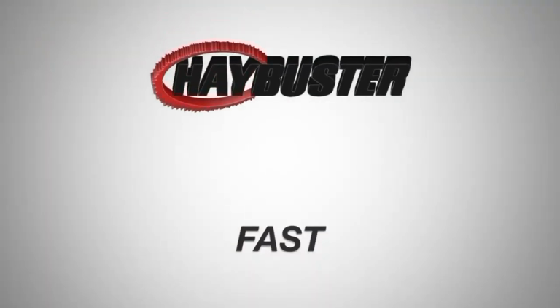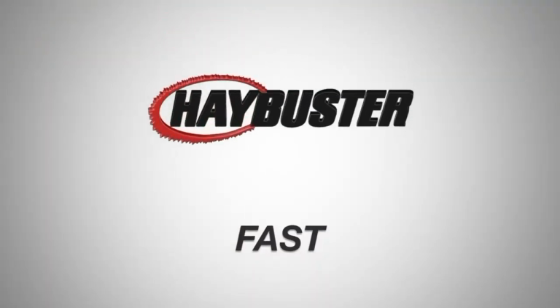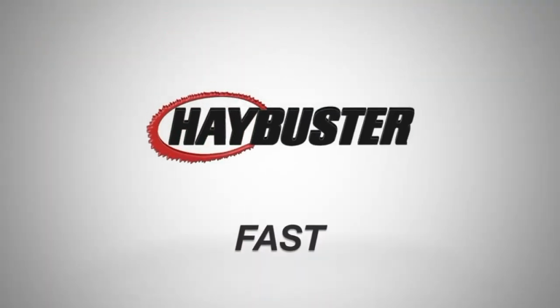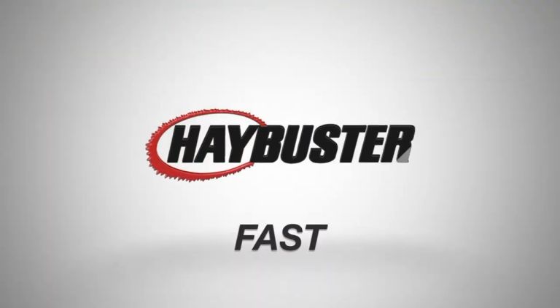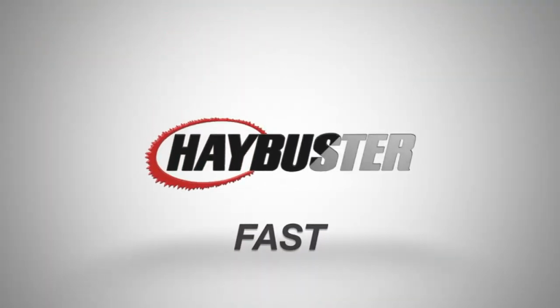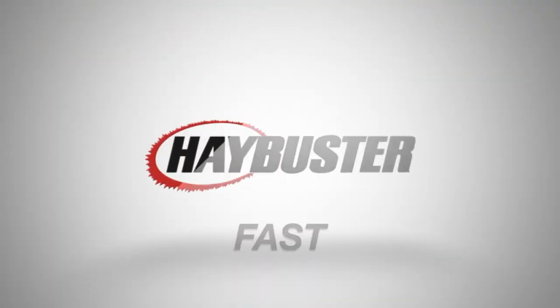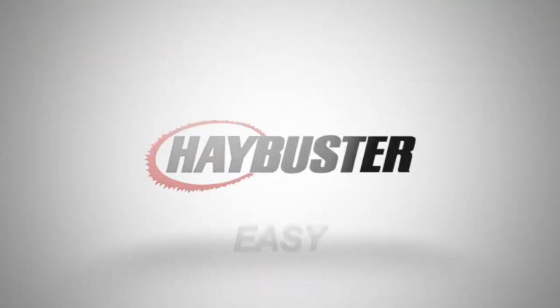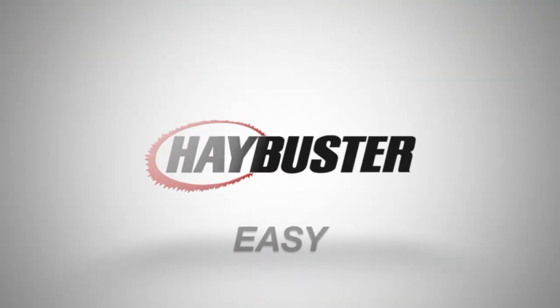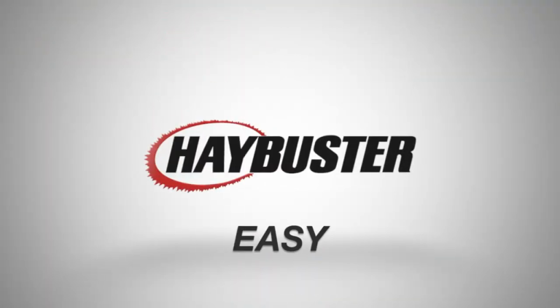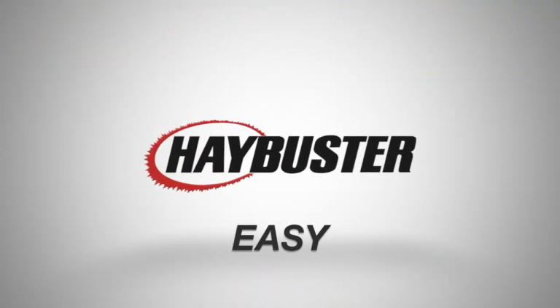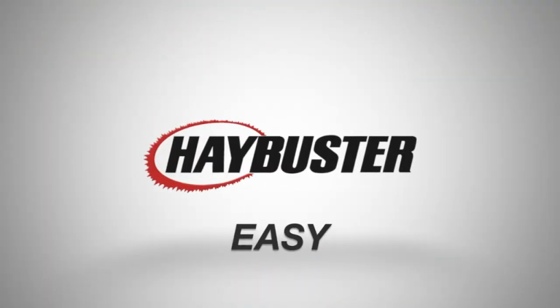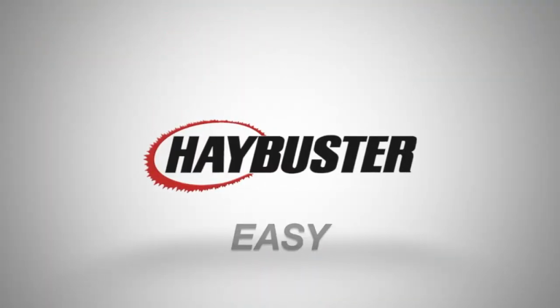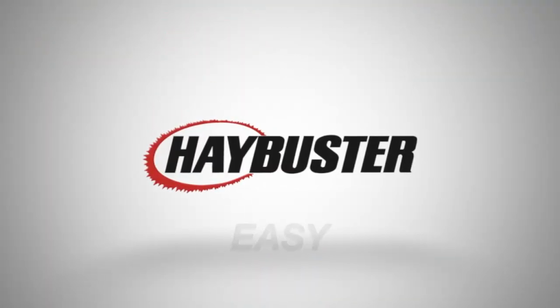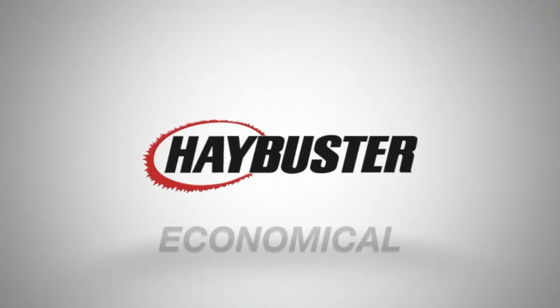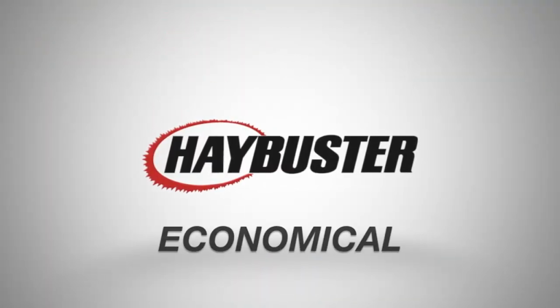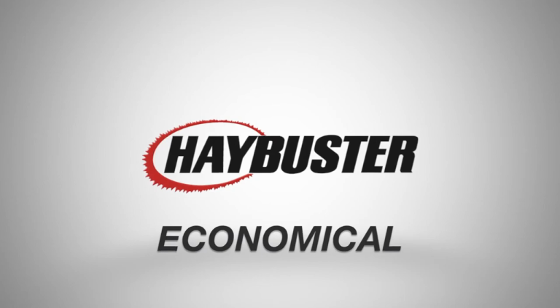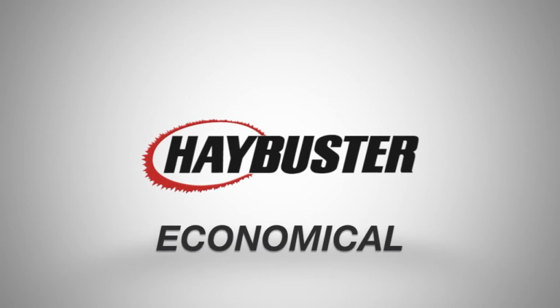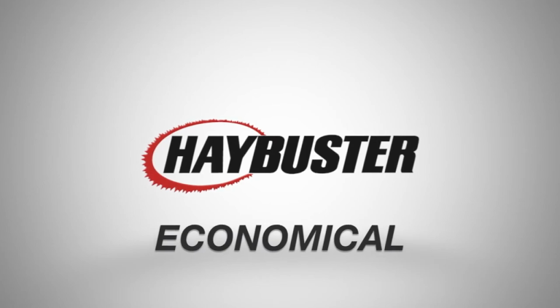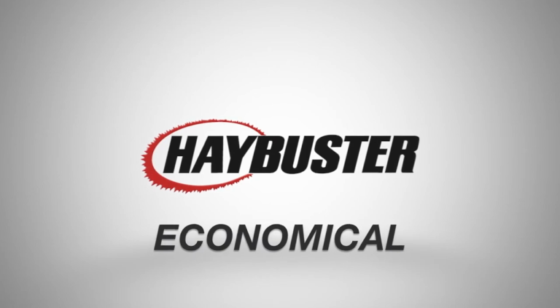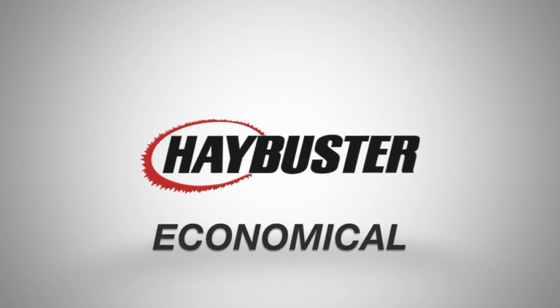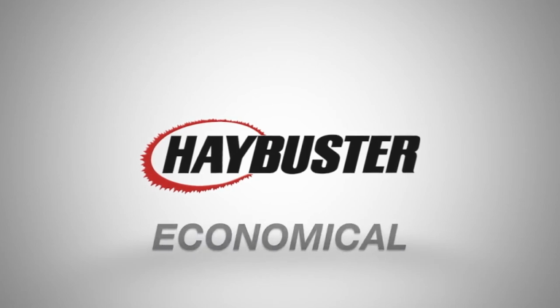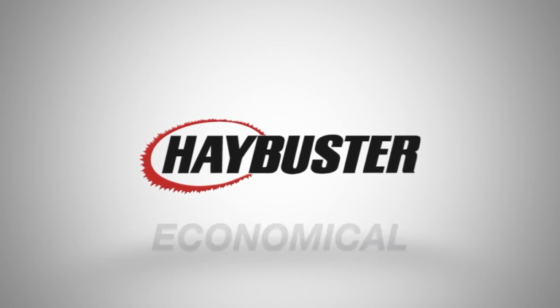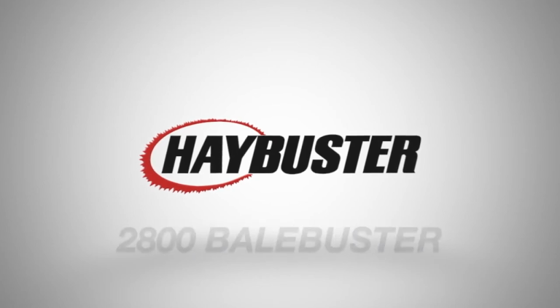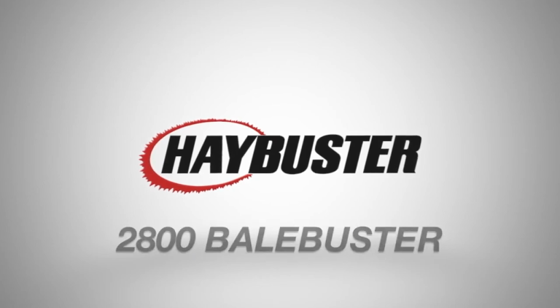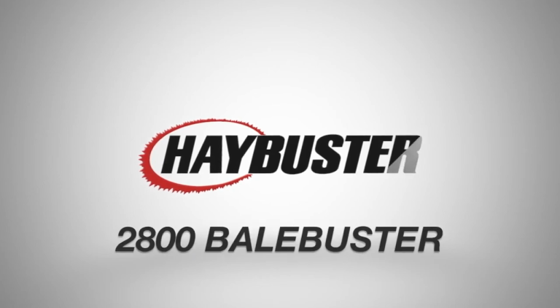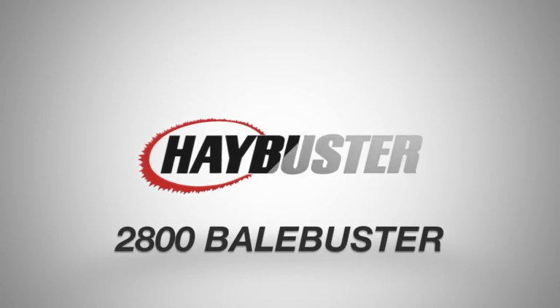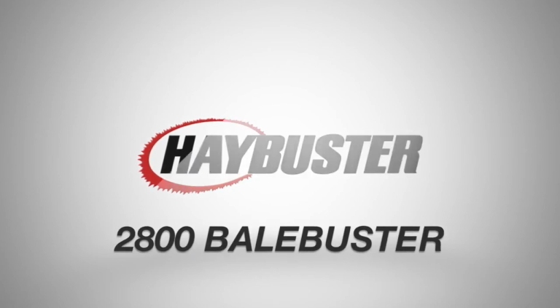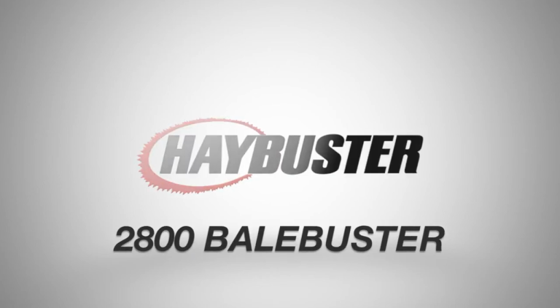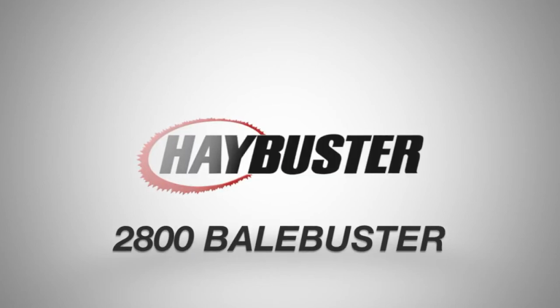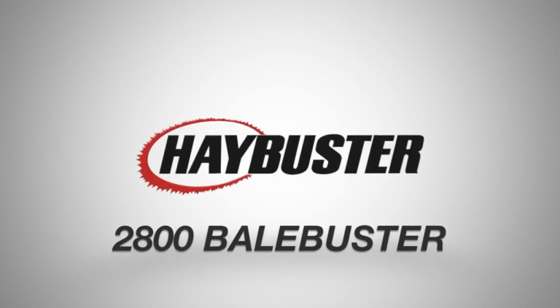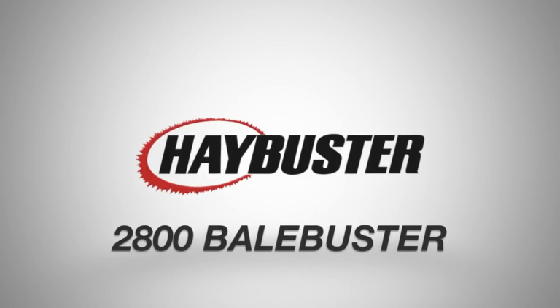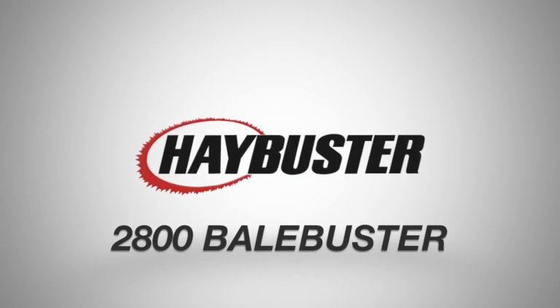Fast. Easy. Economical. The Hay Buster Line.